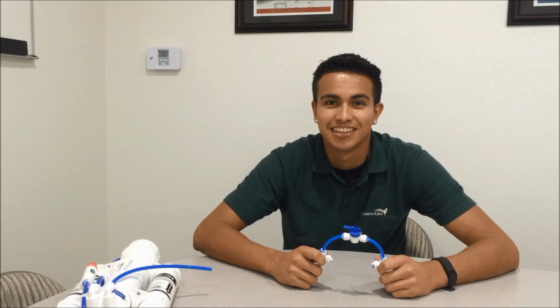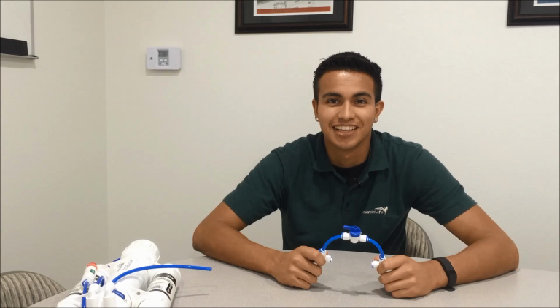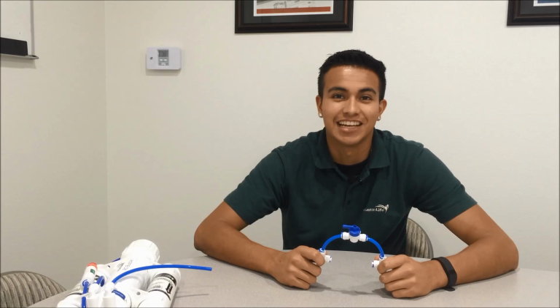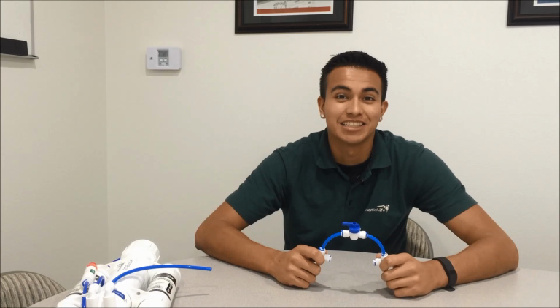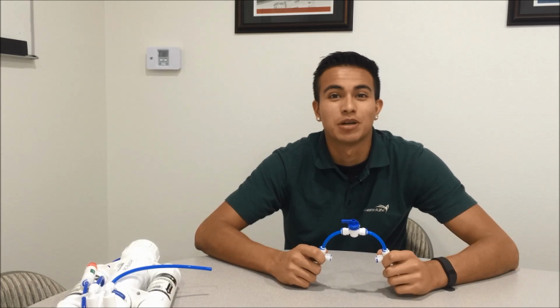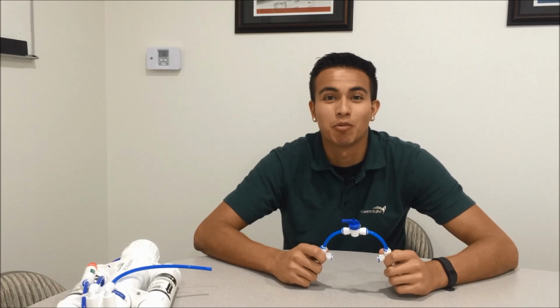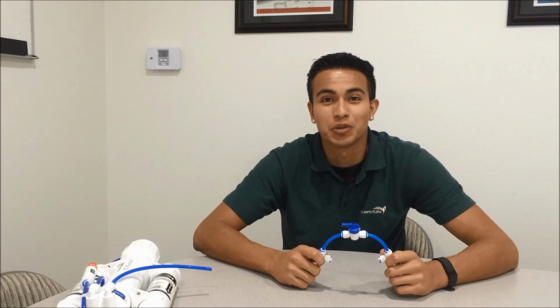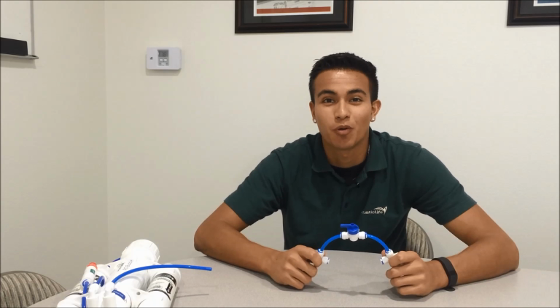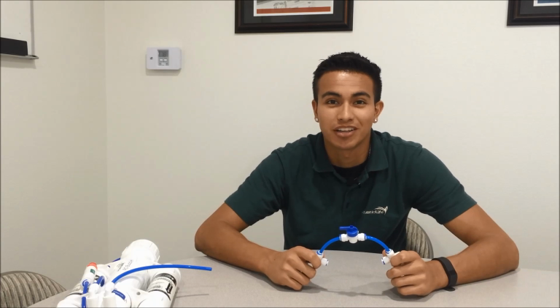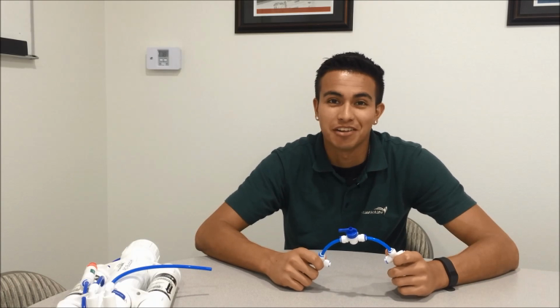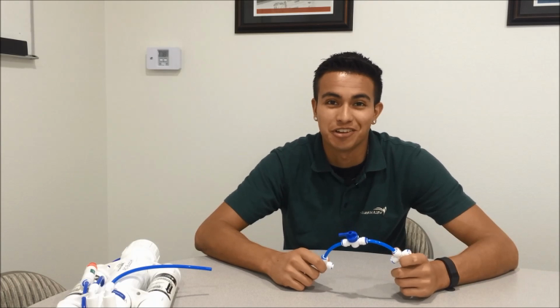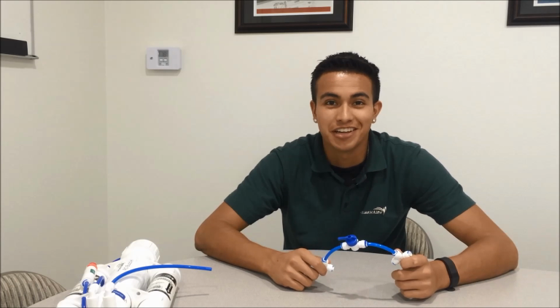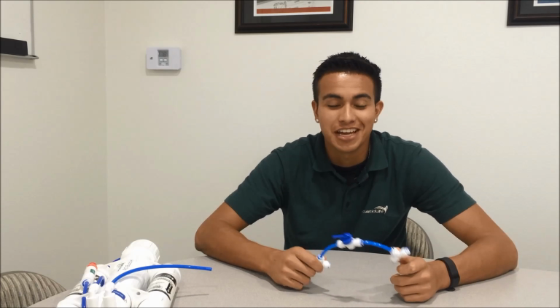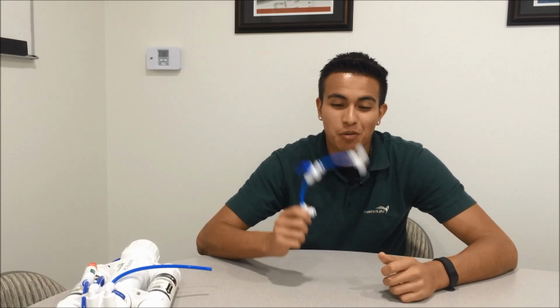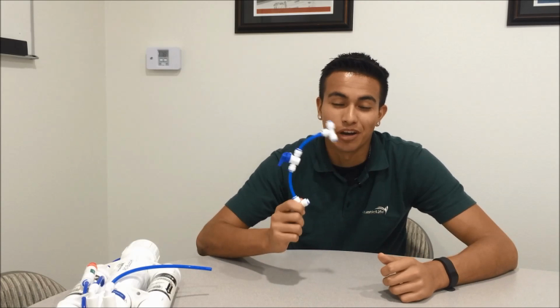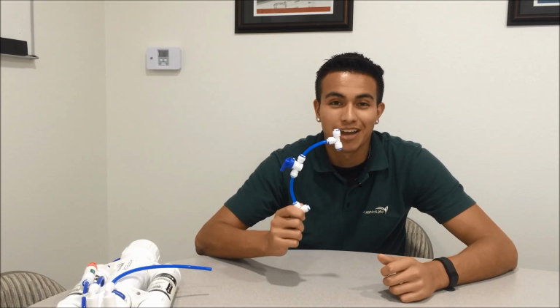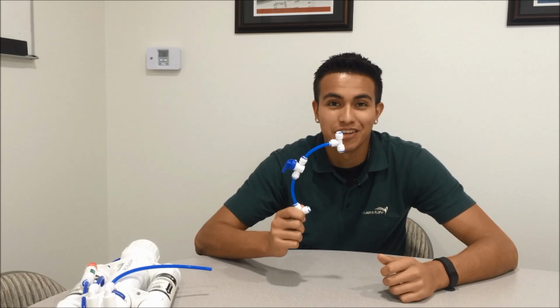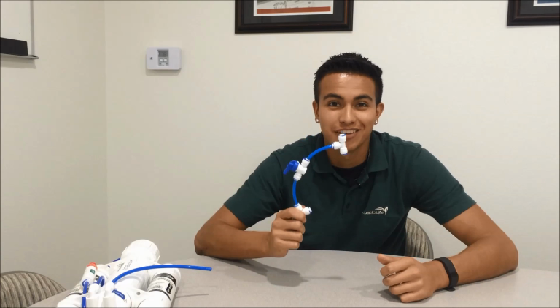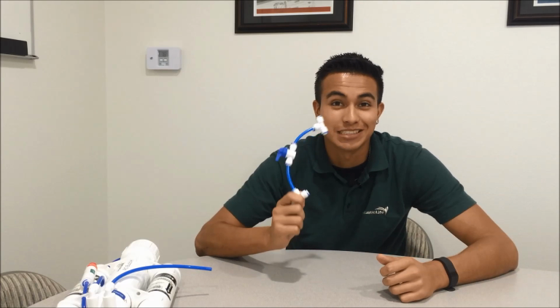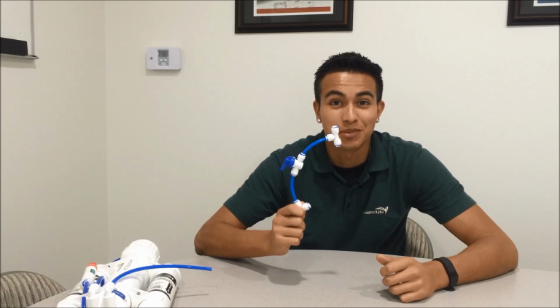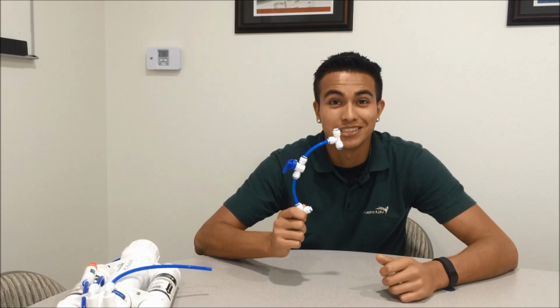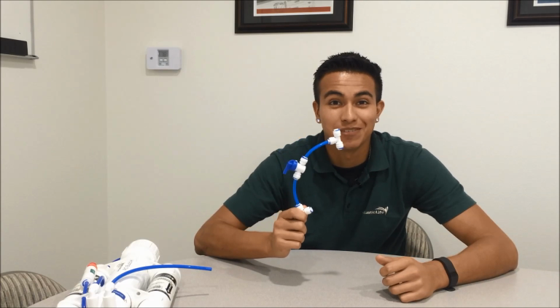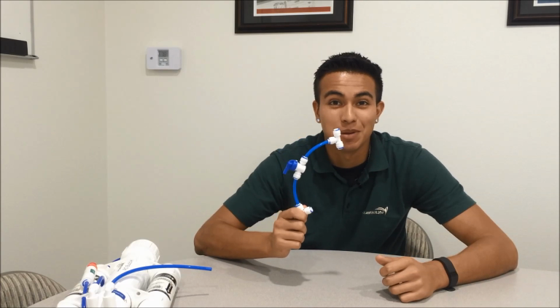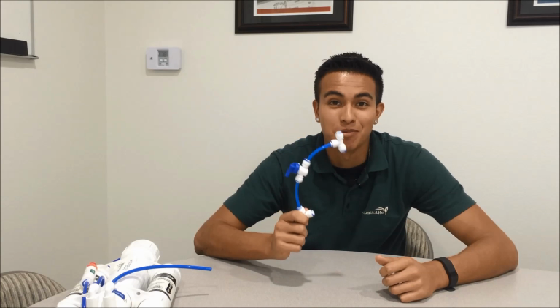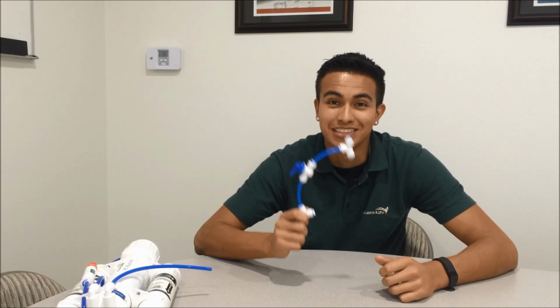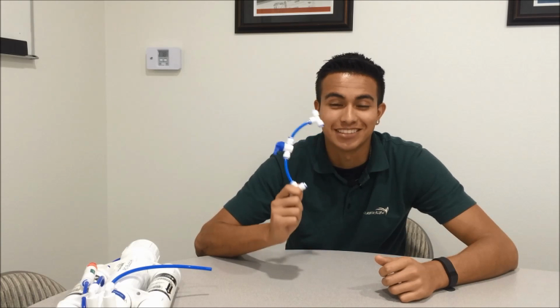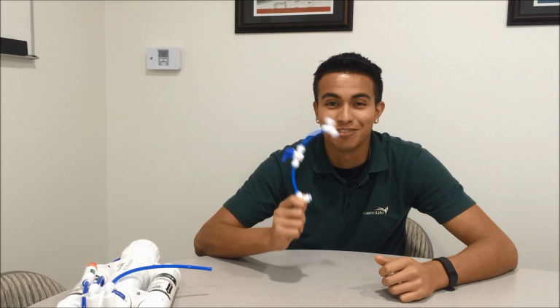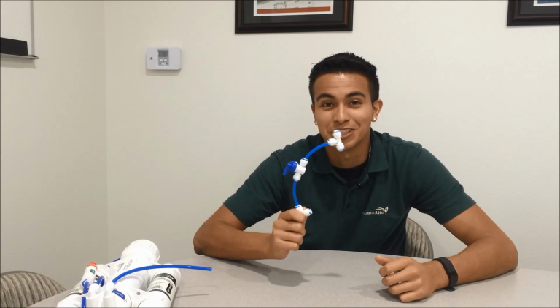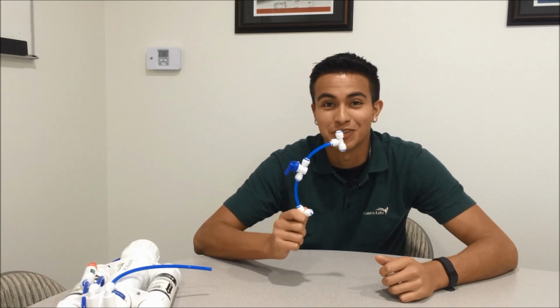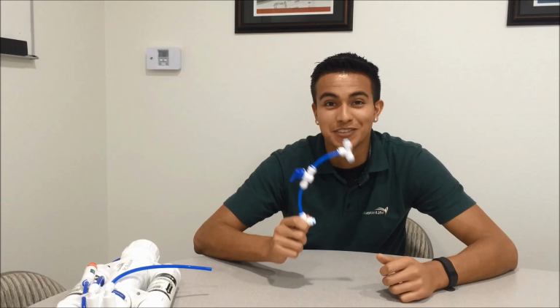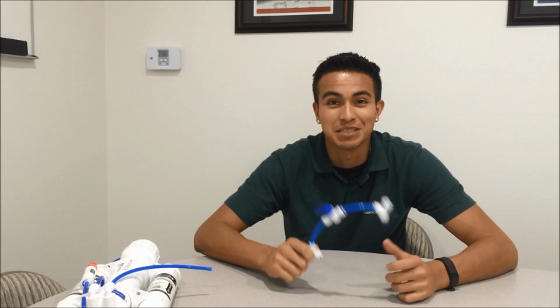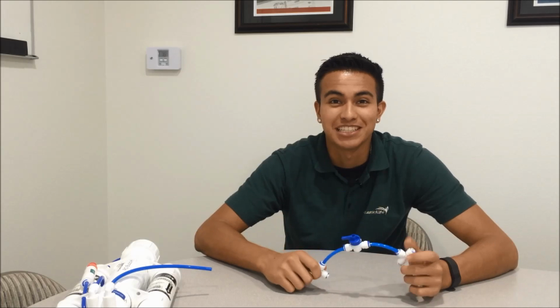Hey guys, Robert with Aquatic Life here. What I have here is something to save your membranes — a flush valve assembly.